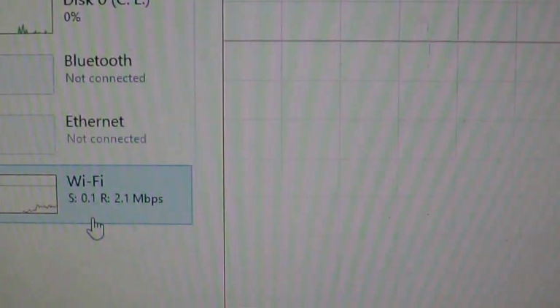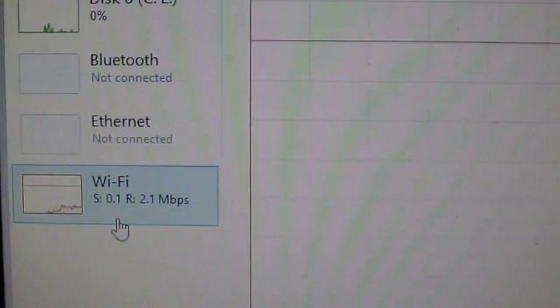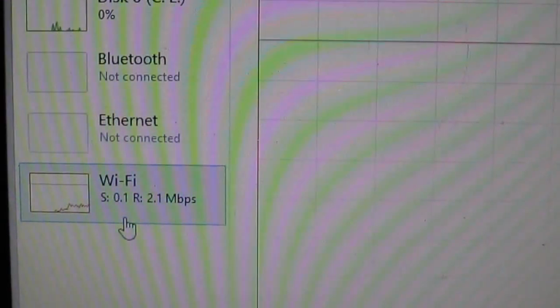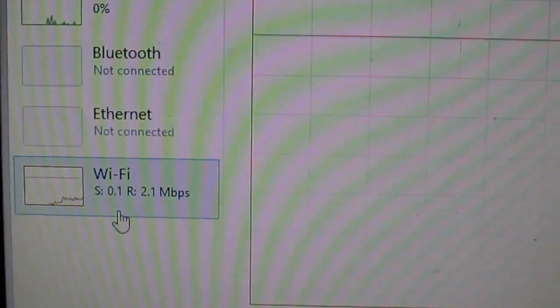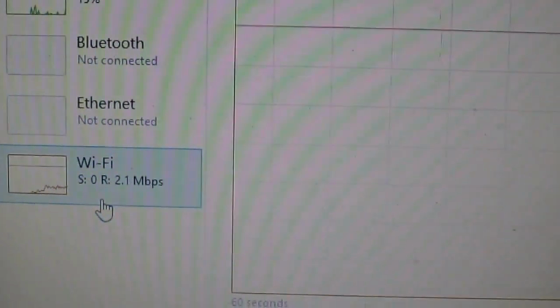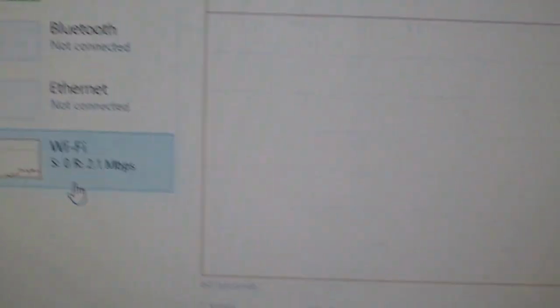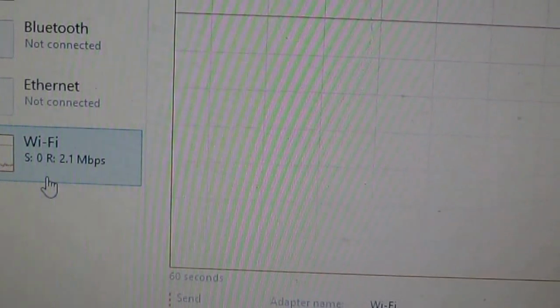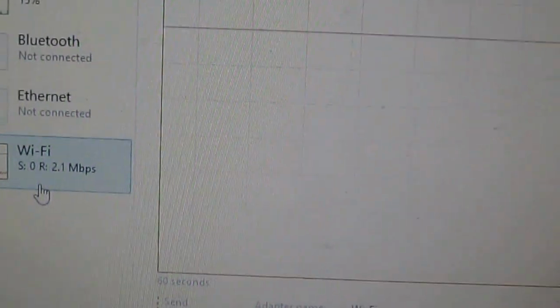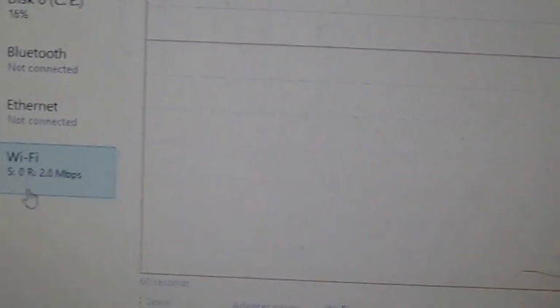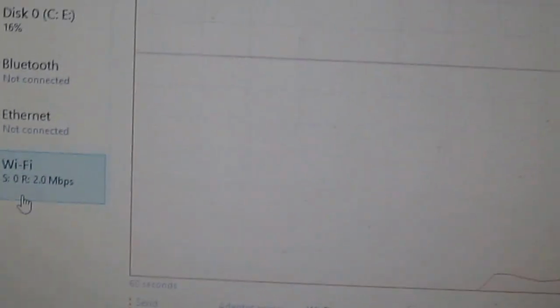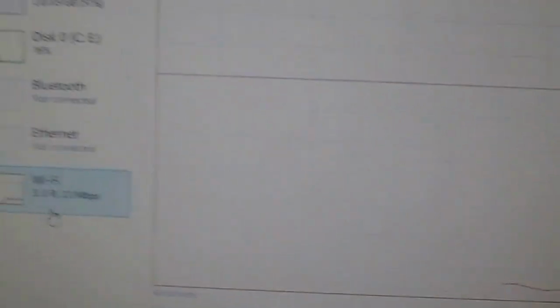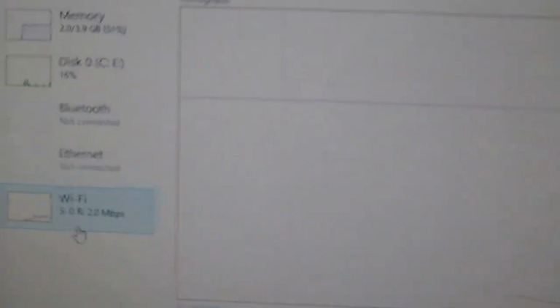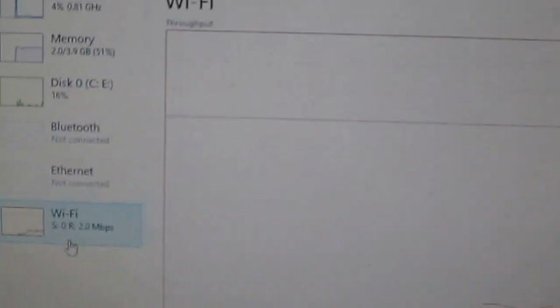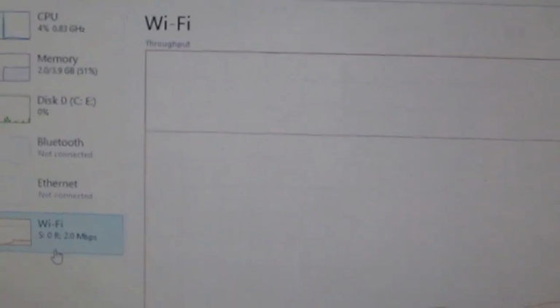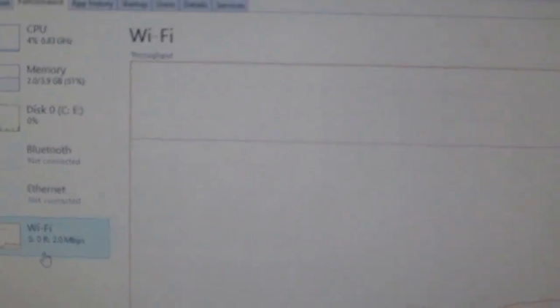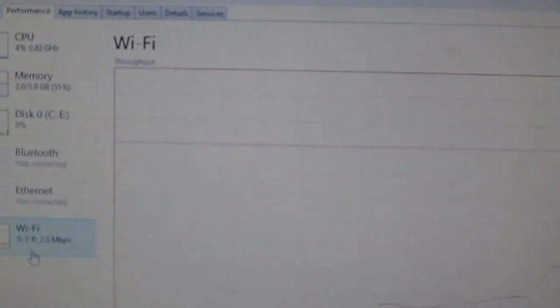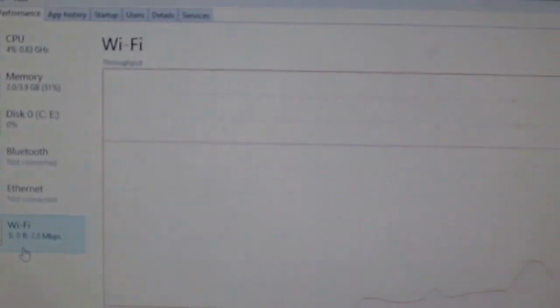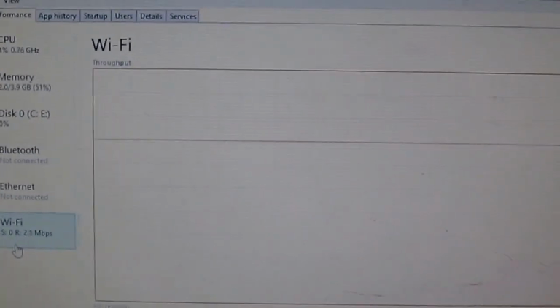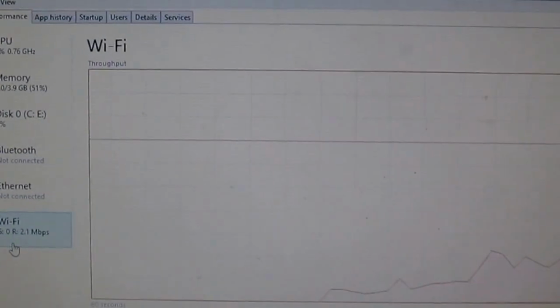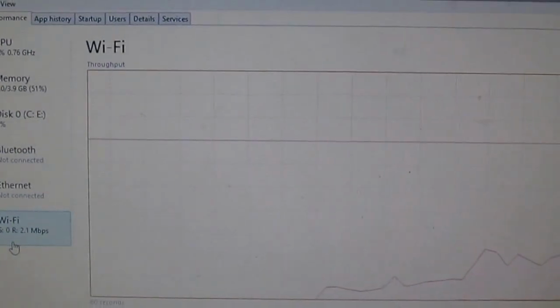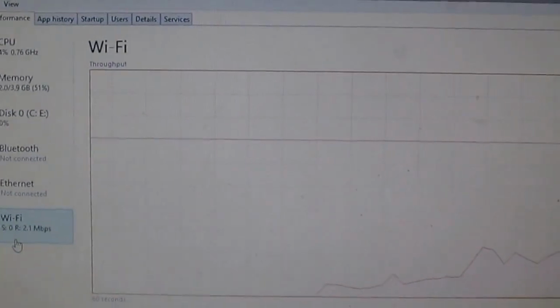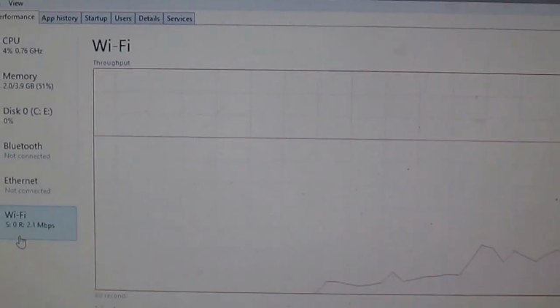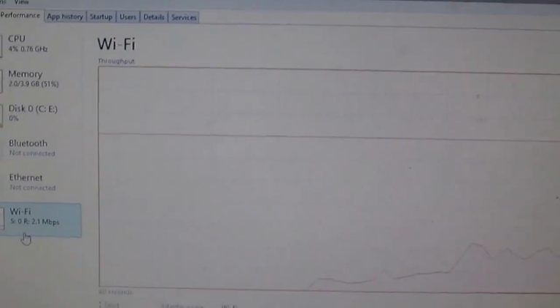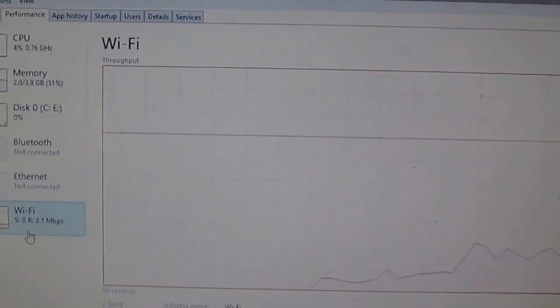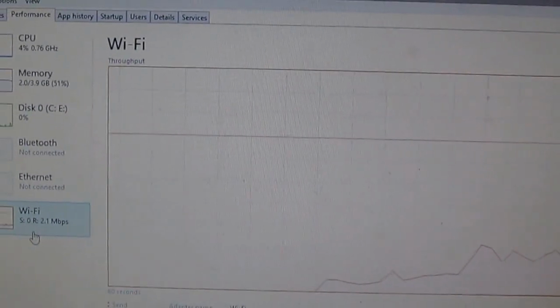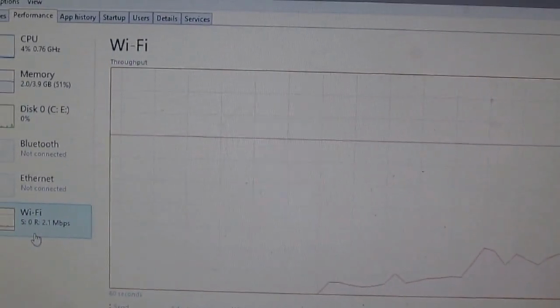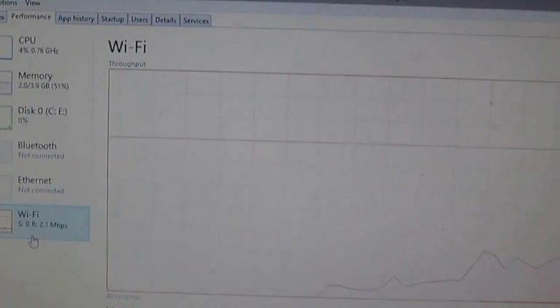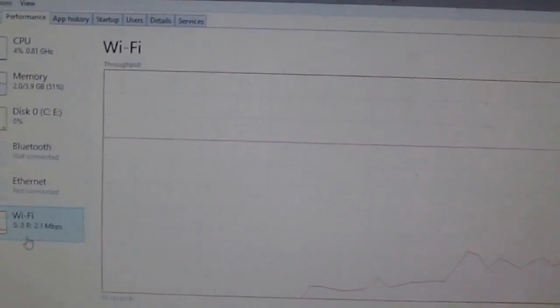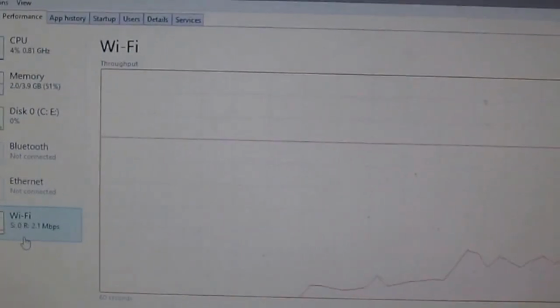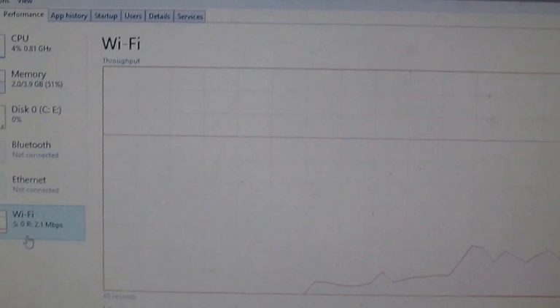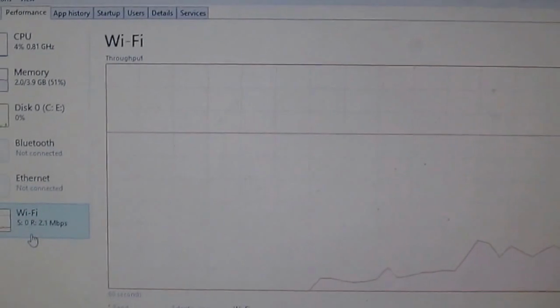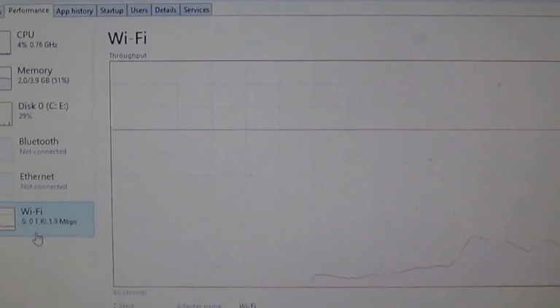This is our internet speed — we can see it right there. Okay, bye, thank you.